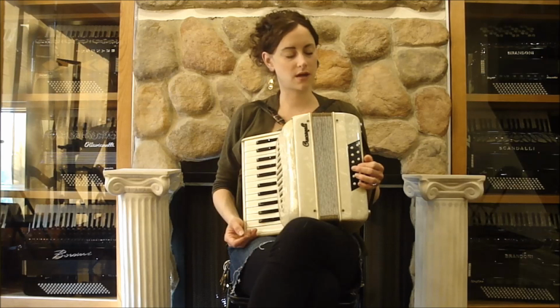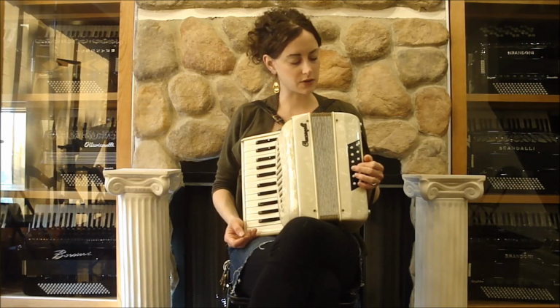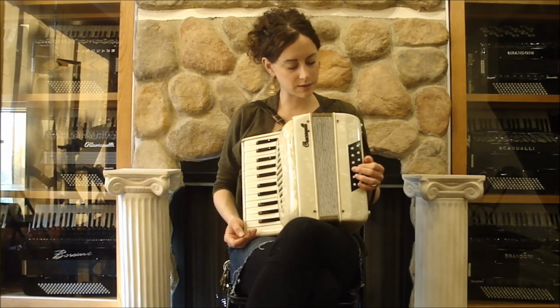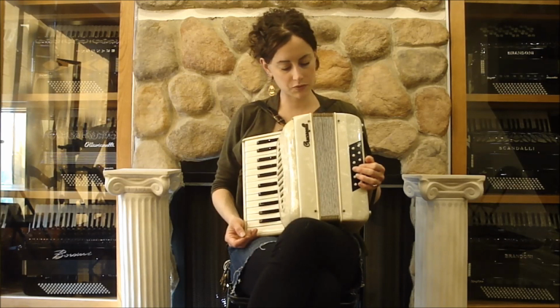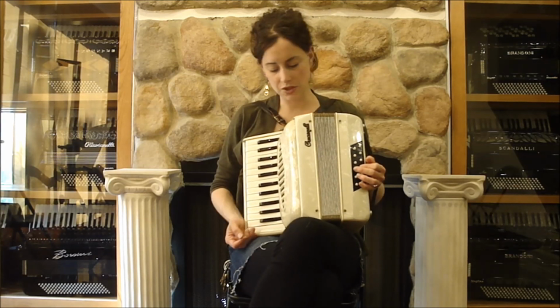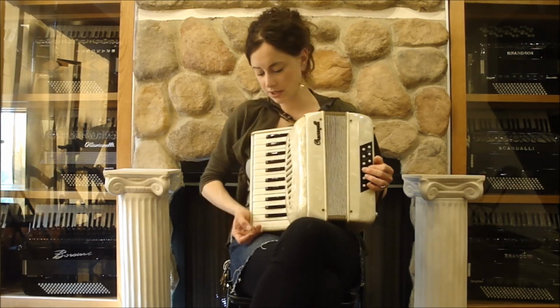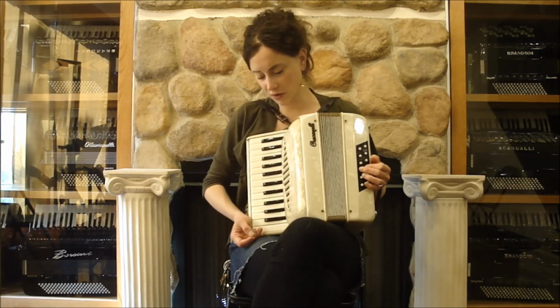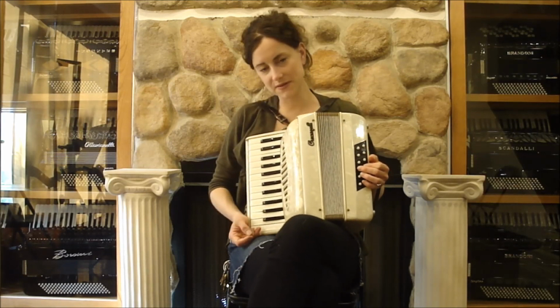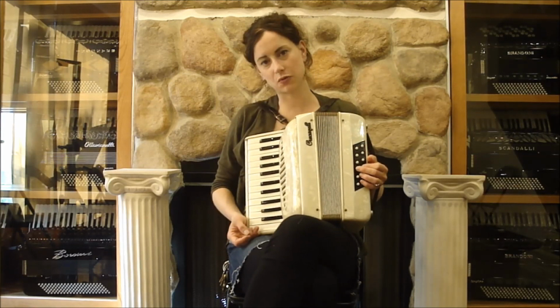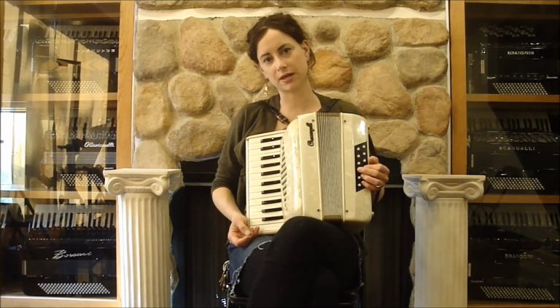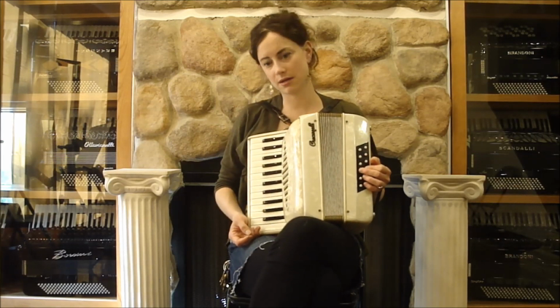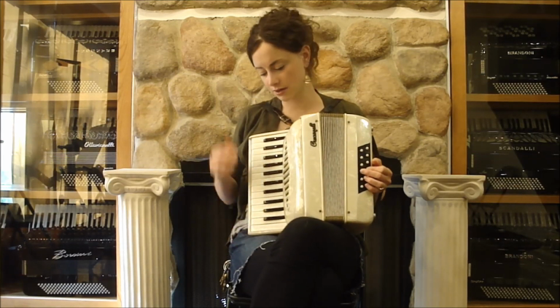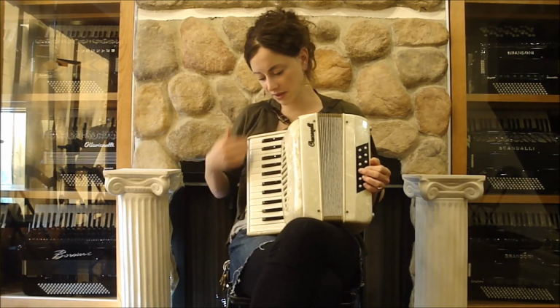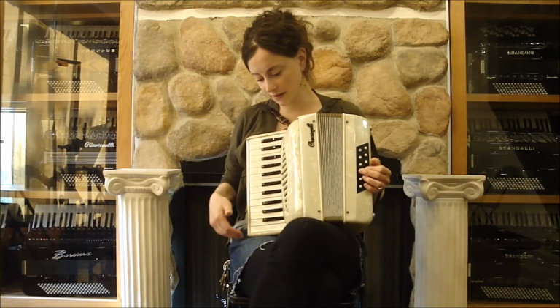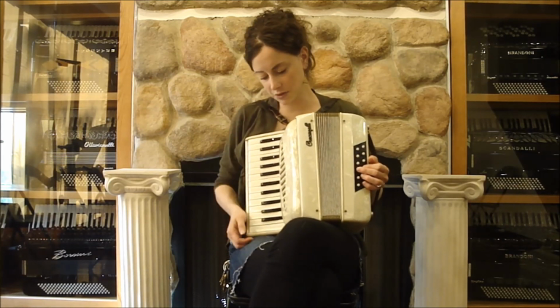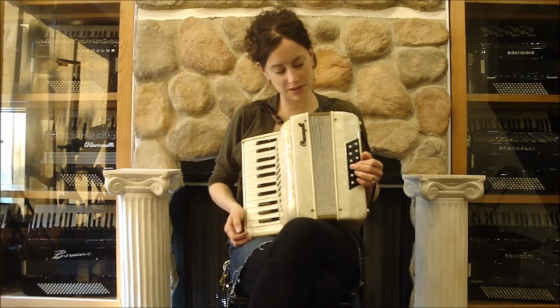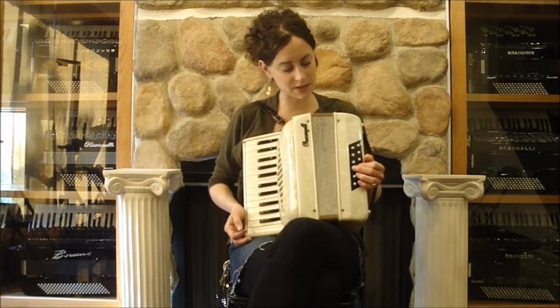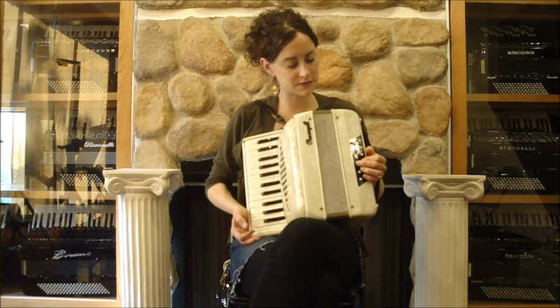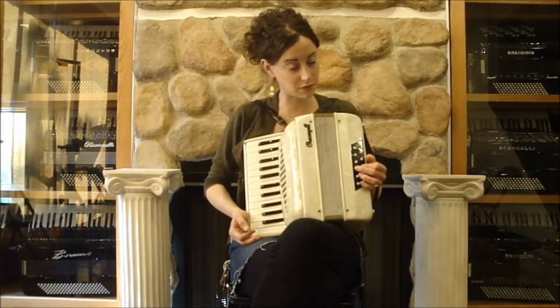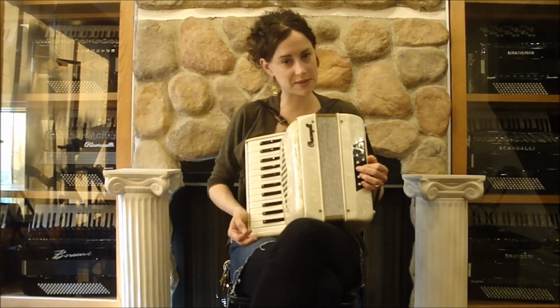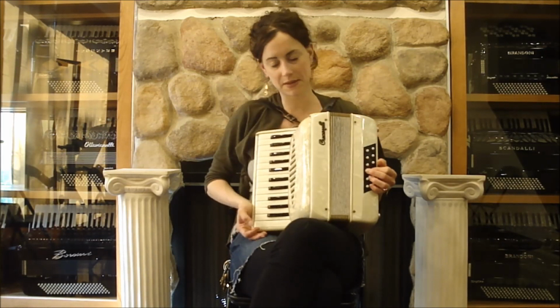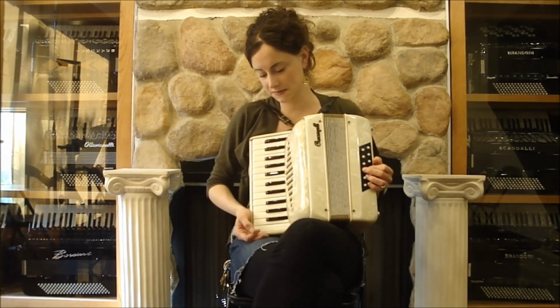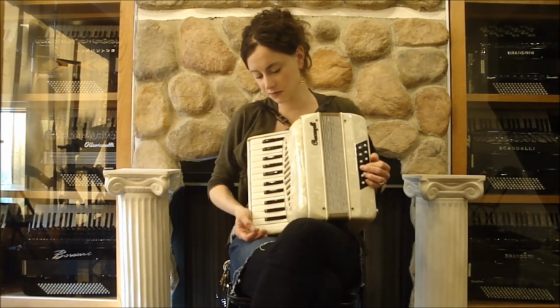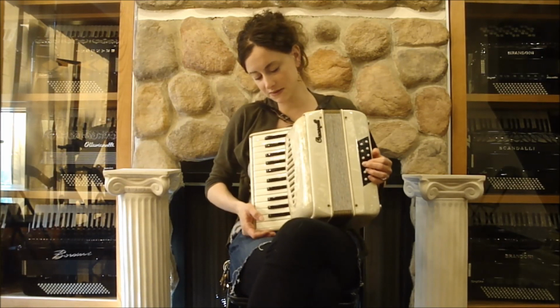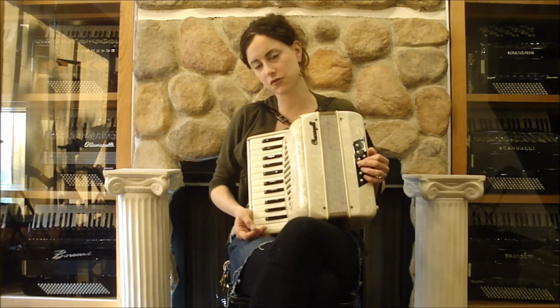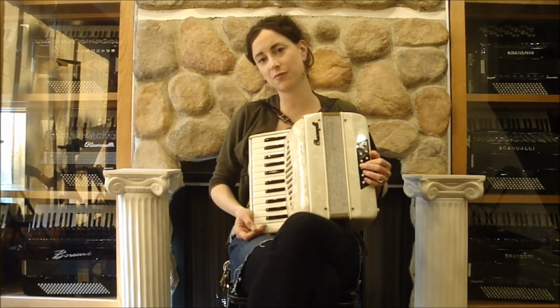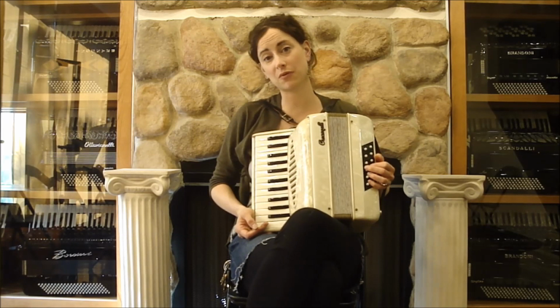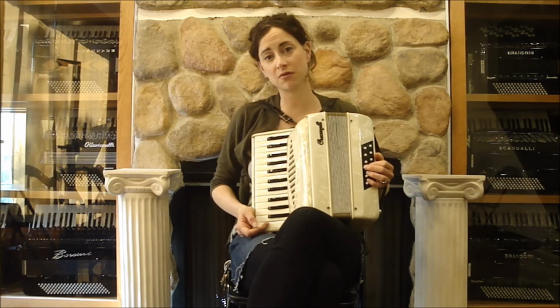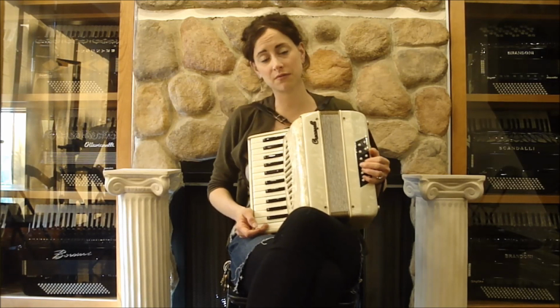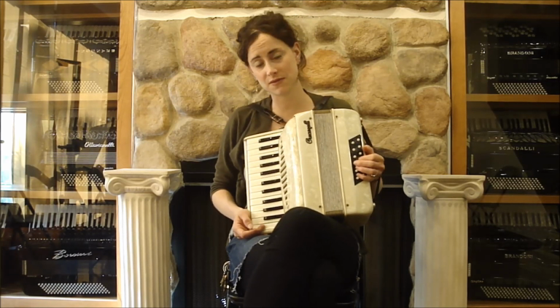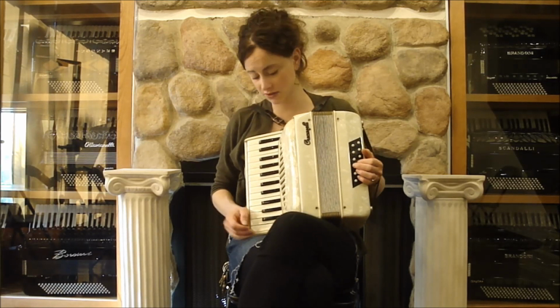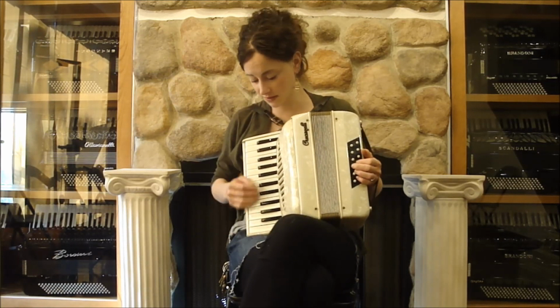This is a Cream Cruginelli 12 bass accordion, 25 treble keys, 12 bass buttons, two reeds in the treble, both middle, for musette tuning.